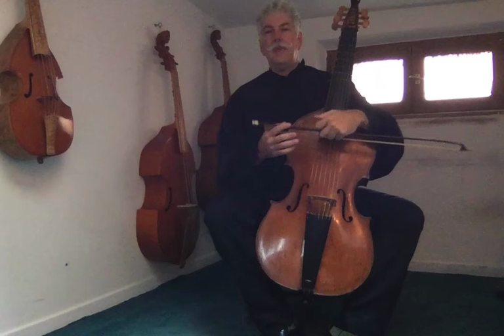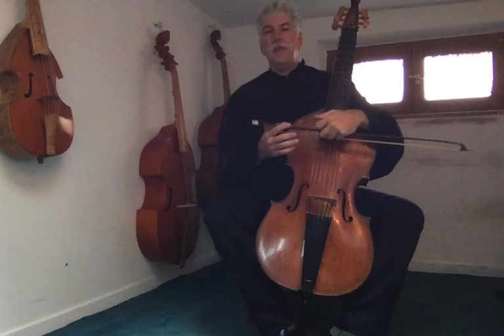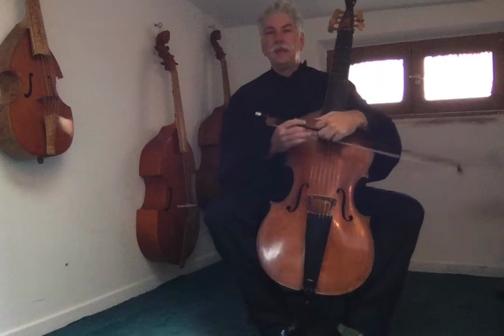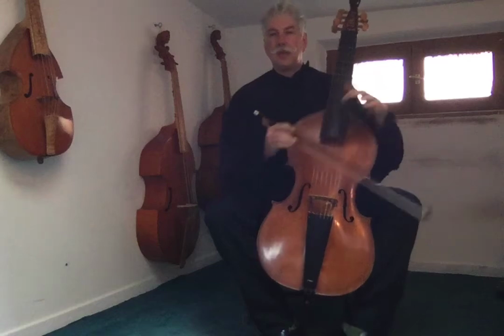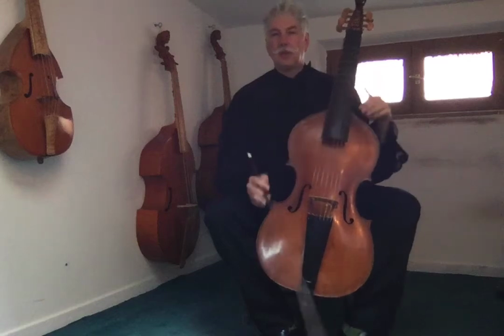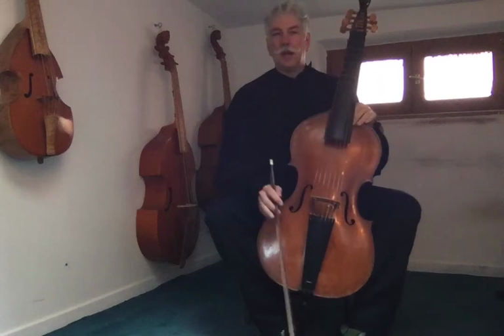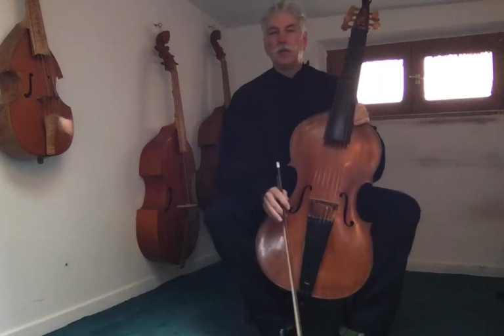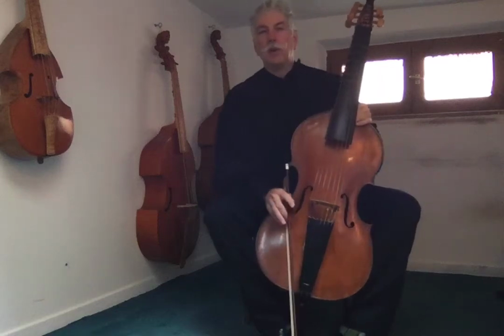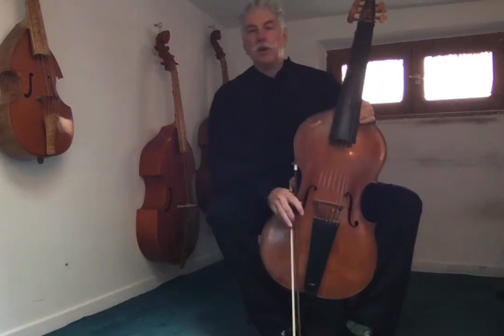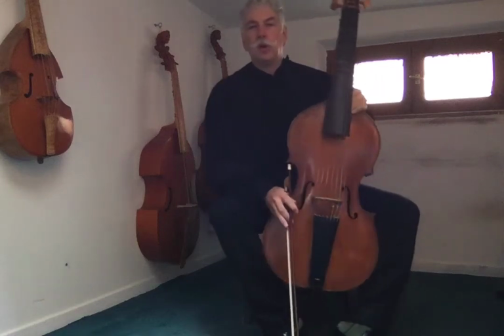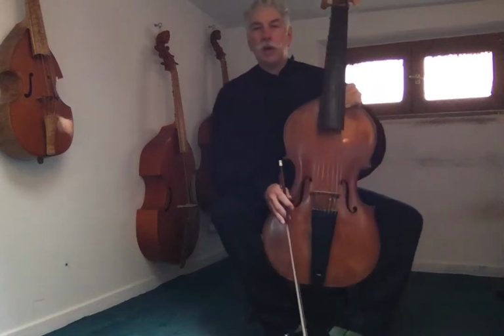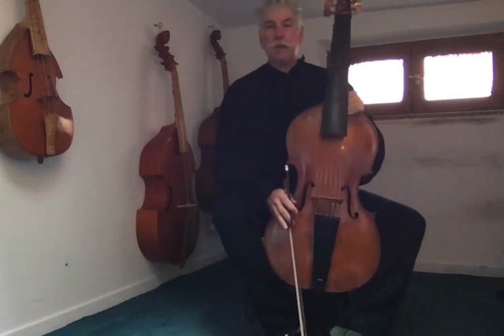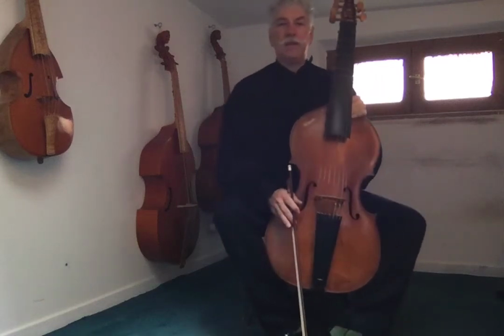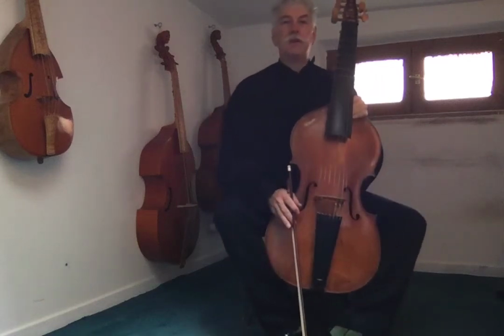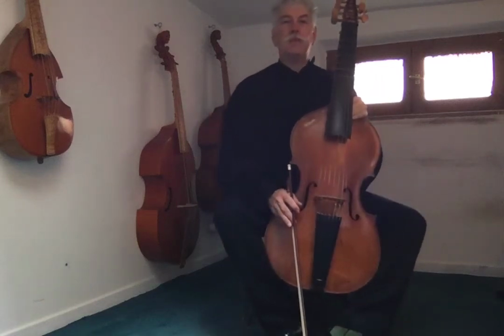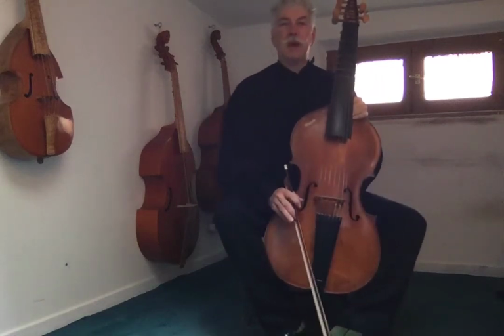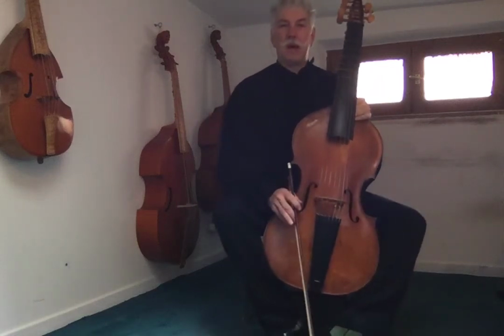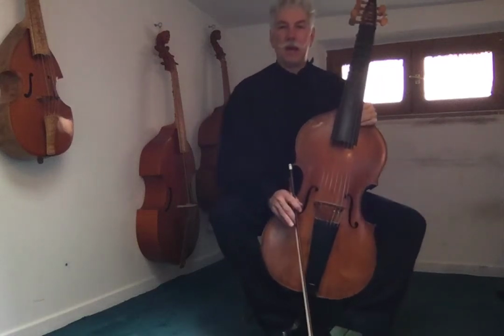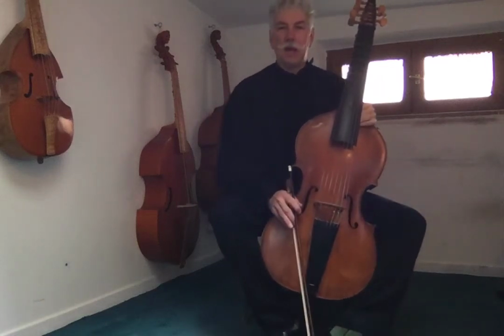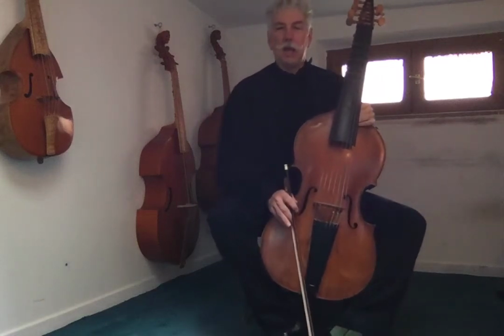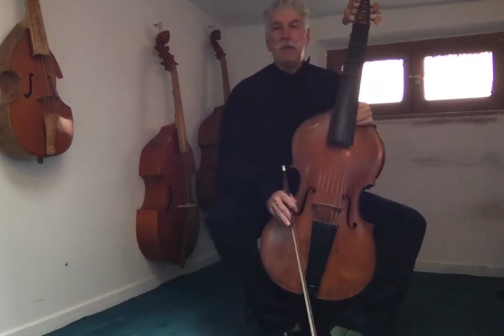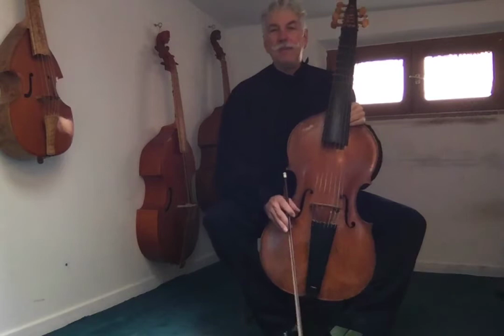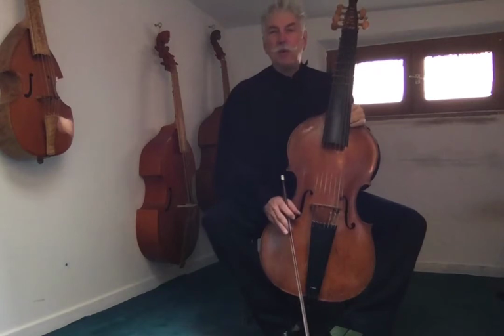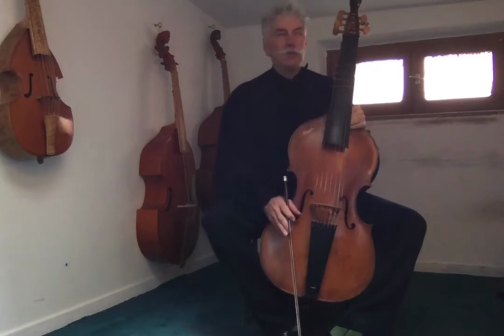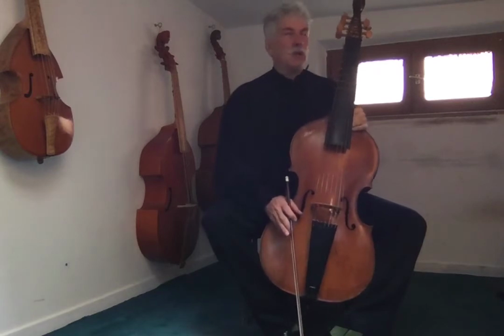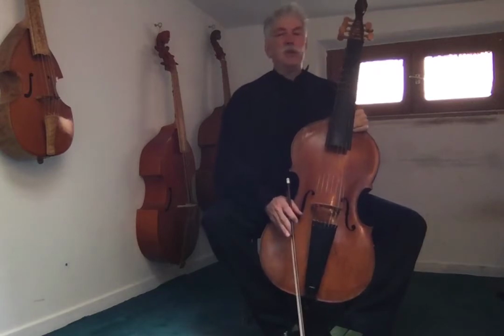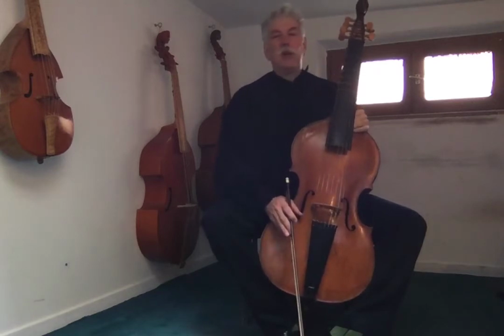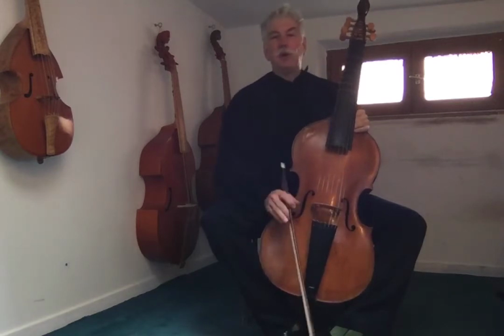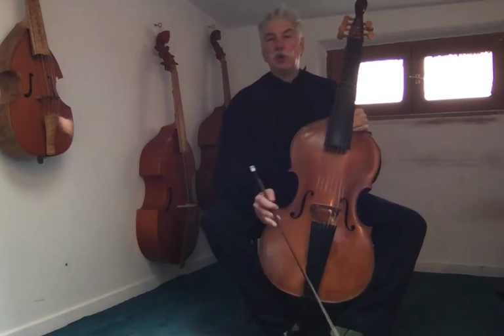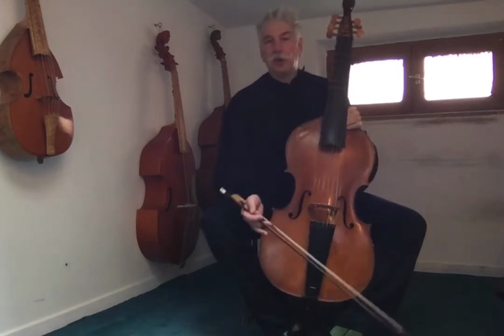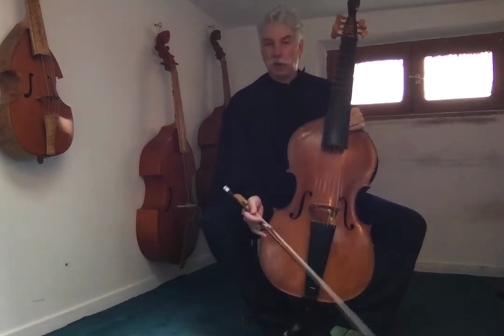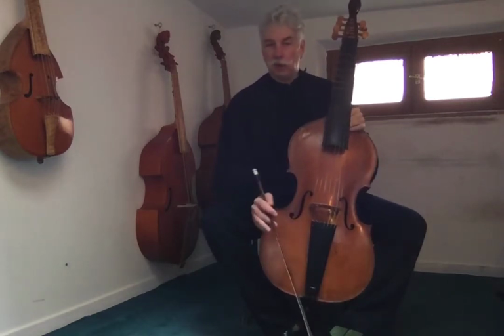In this exercise, we're going to learn how to play the first piece by Marais. But before we jump into it, I want to talk to you a little bit about tuning.